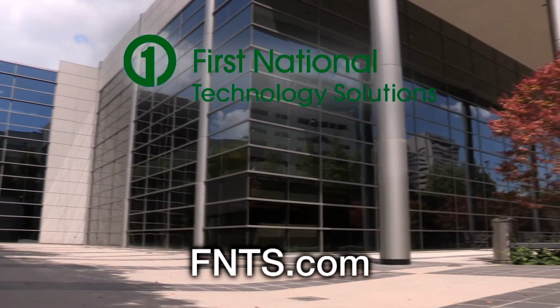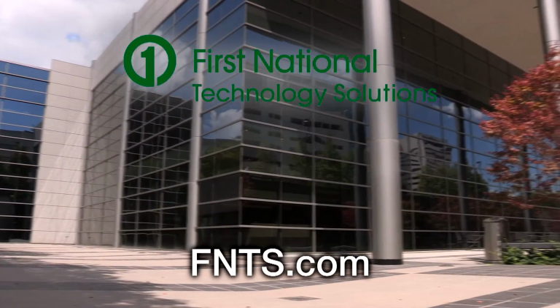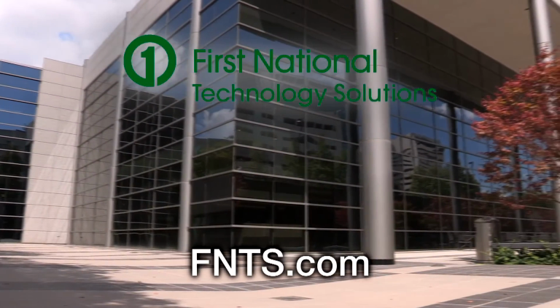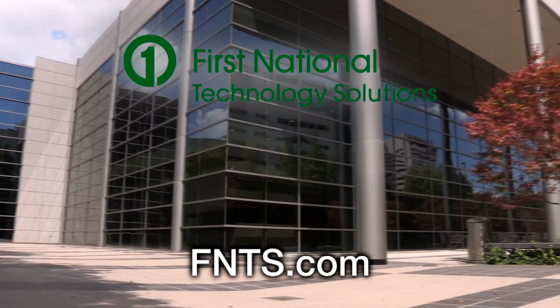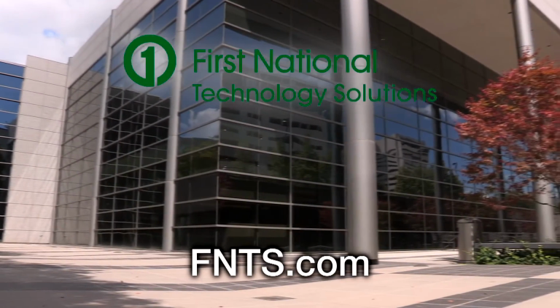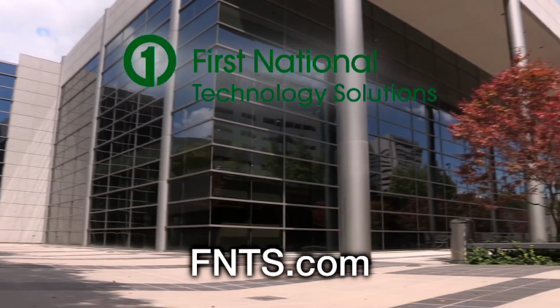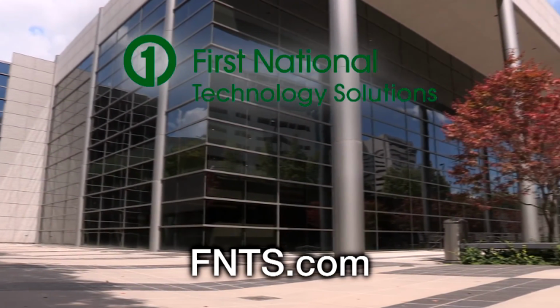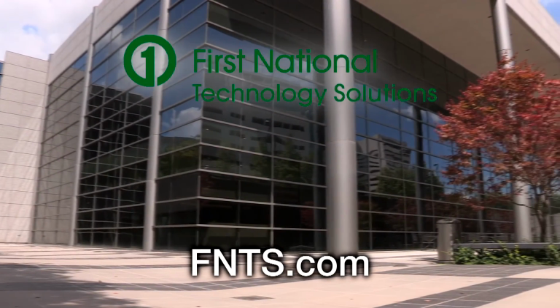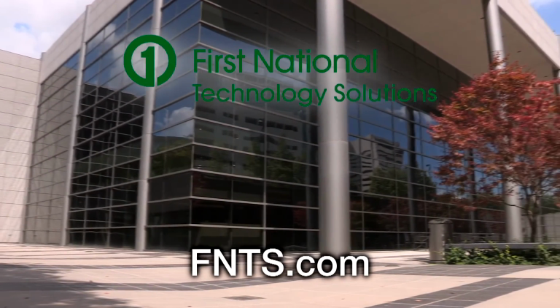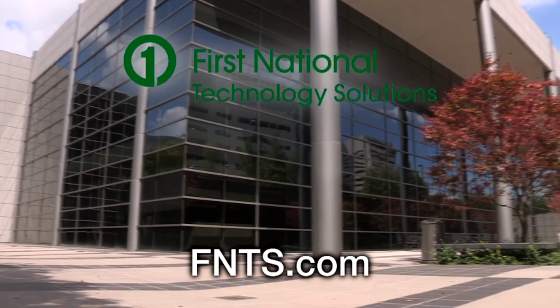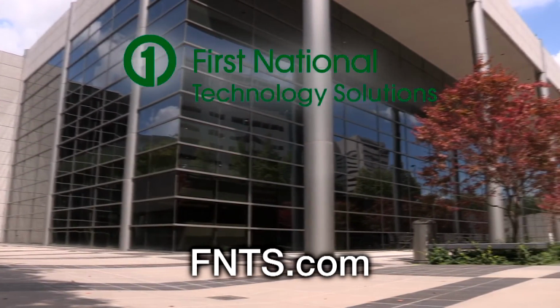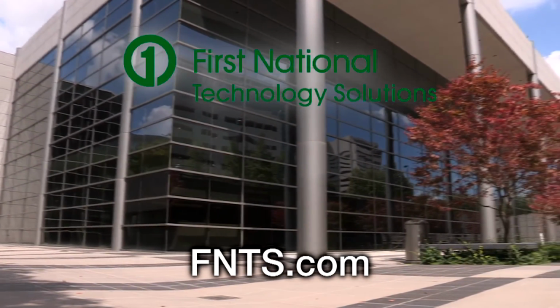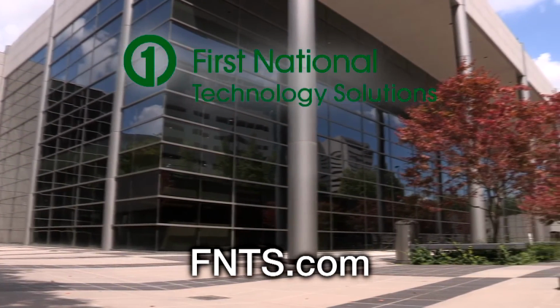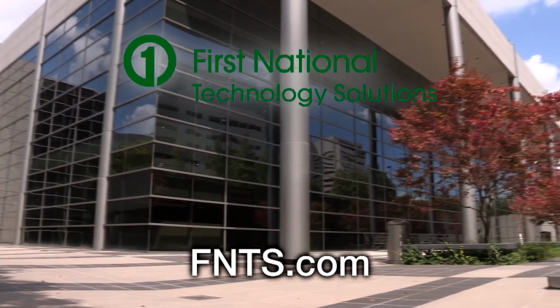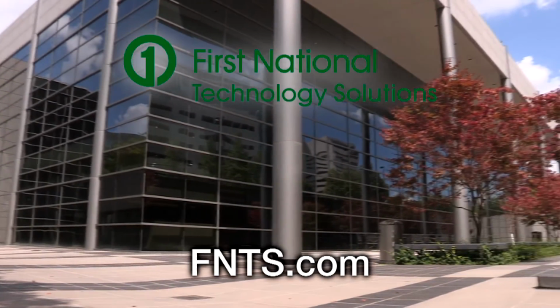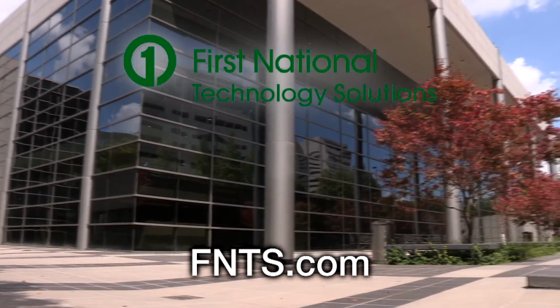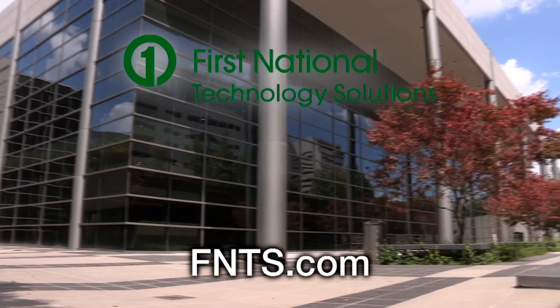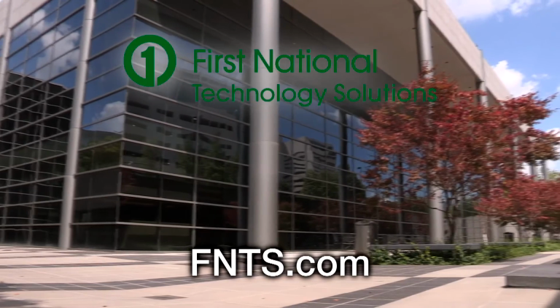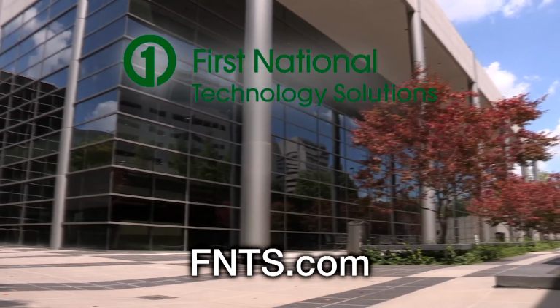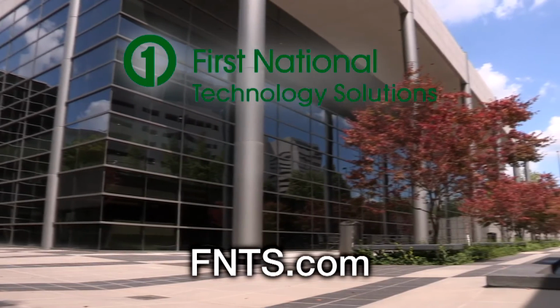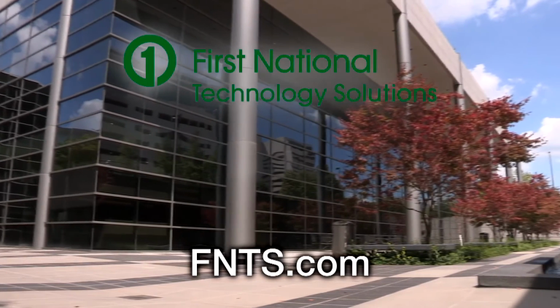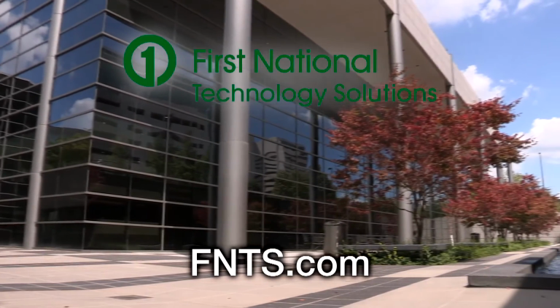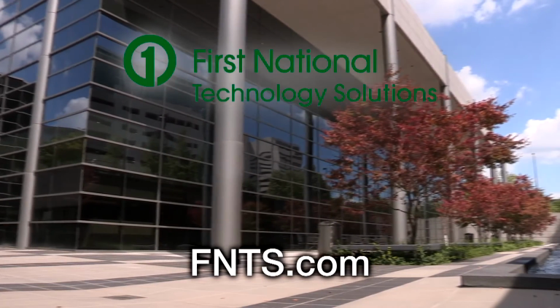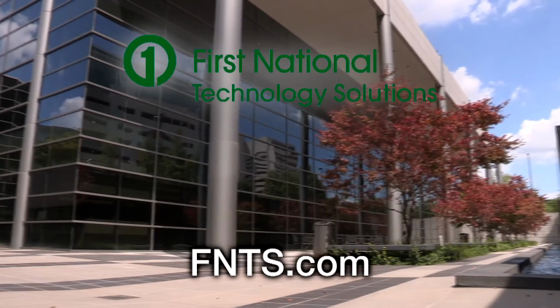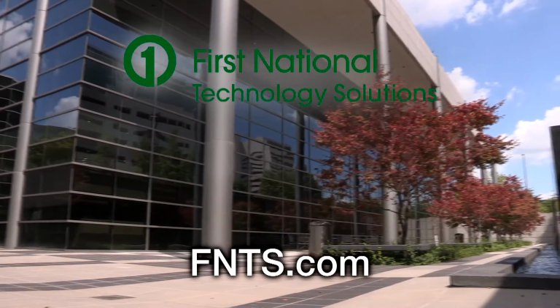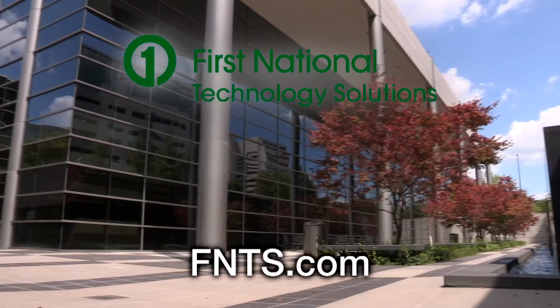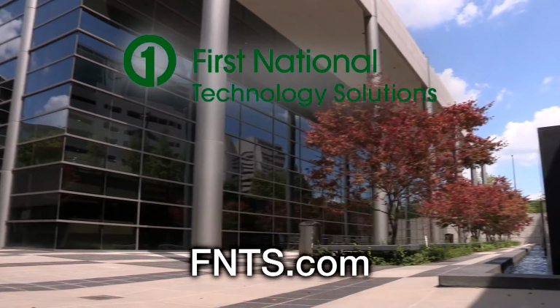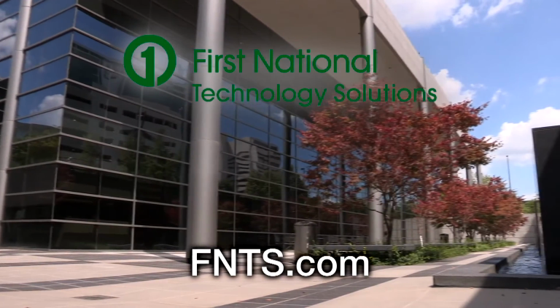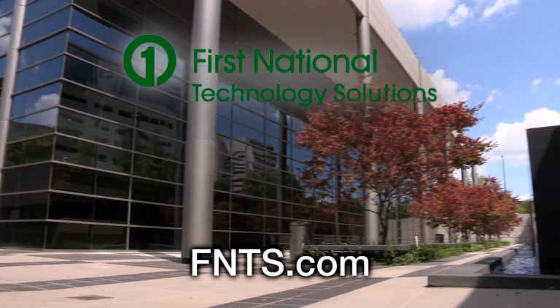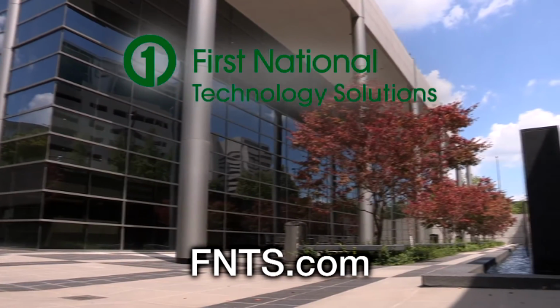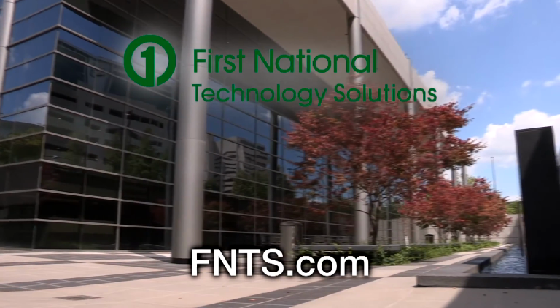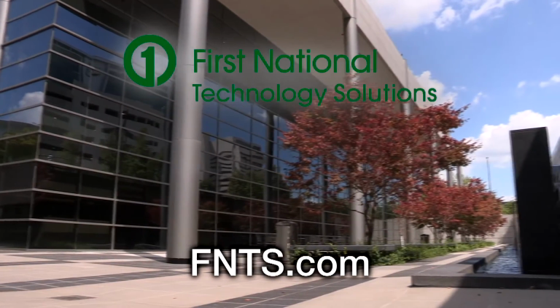Now, to learn more about how to protect your business systems from the inside, visit FNTS.com.